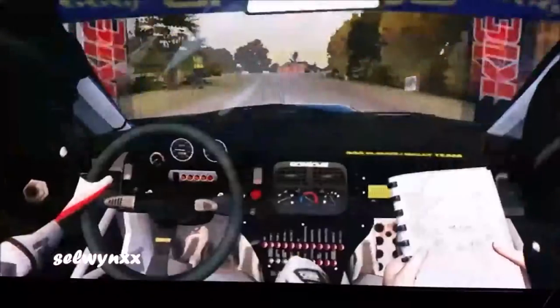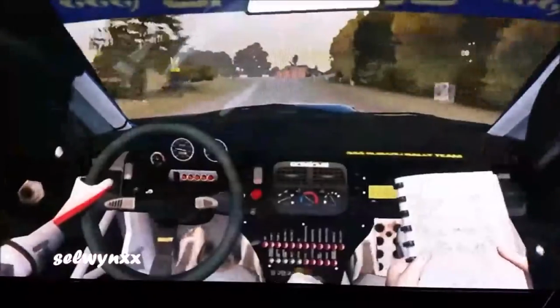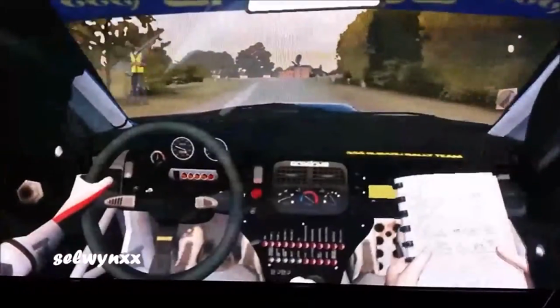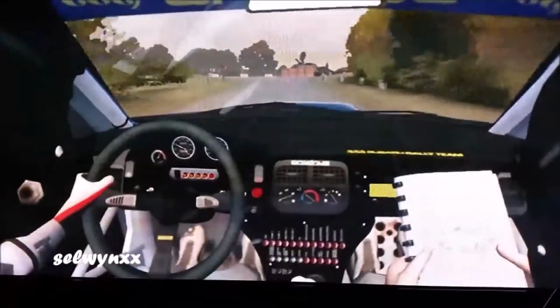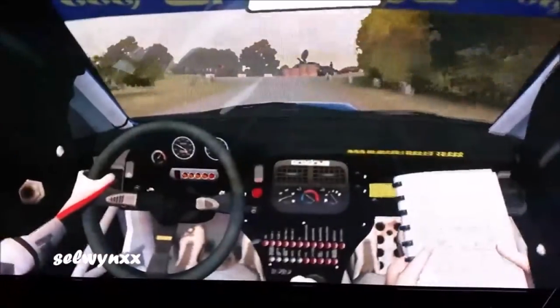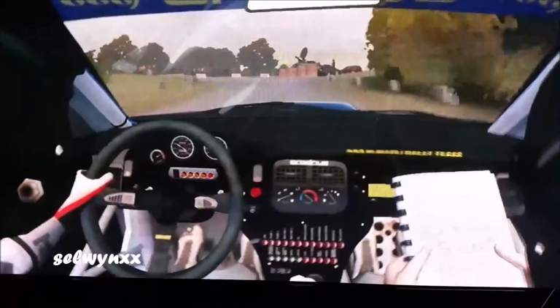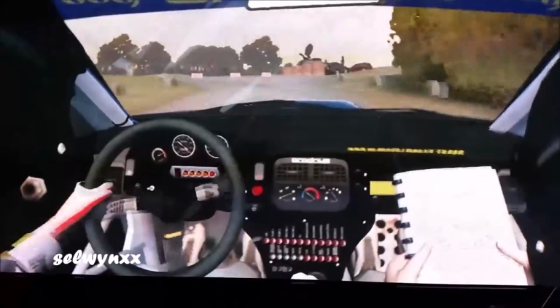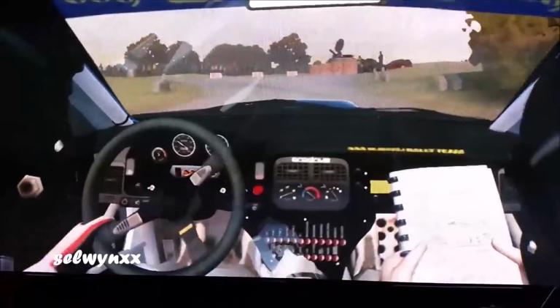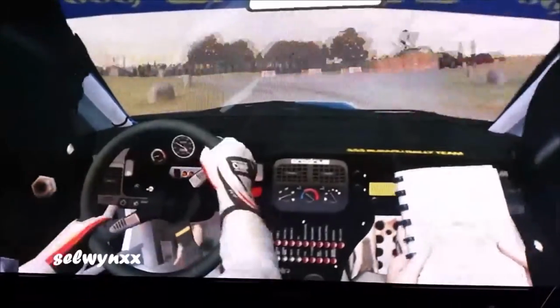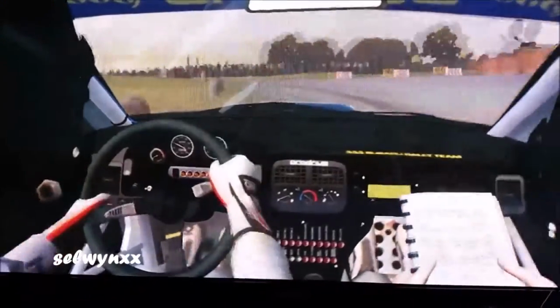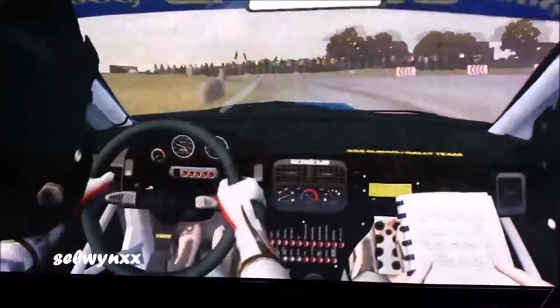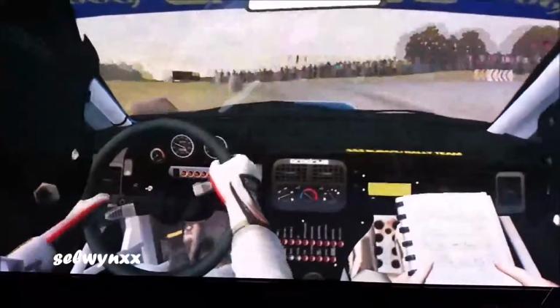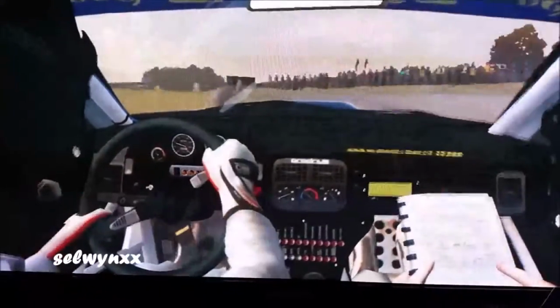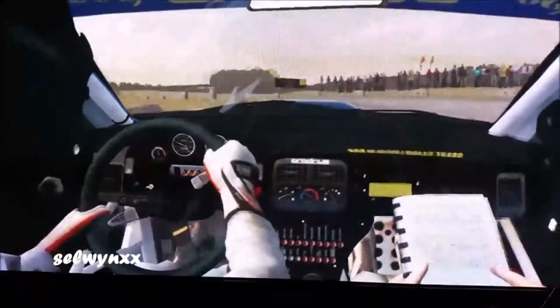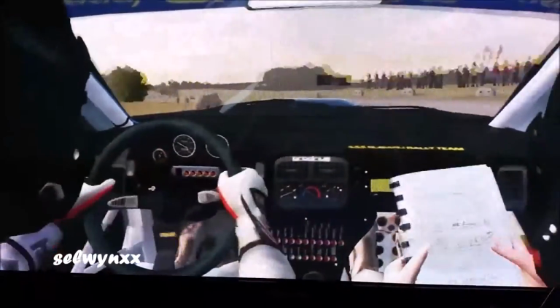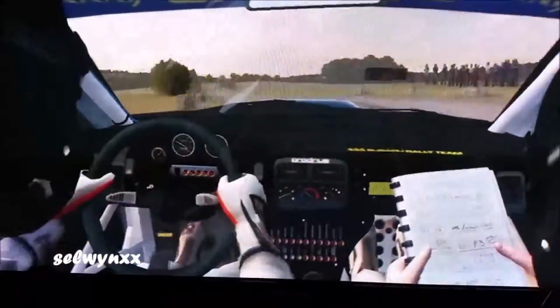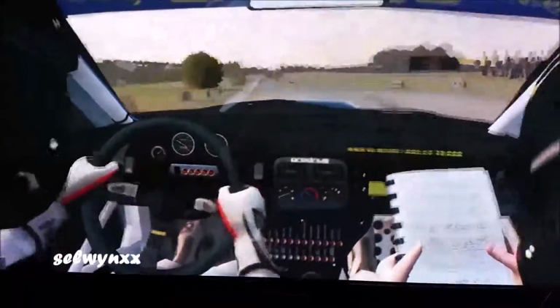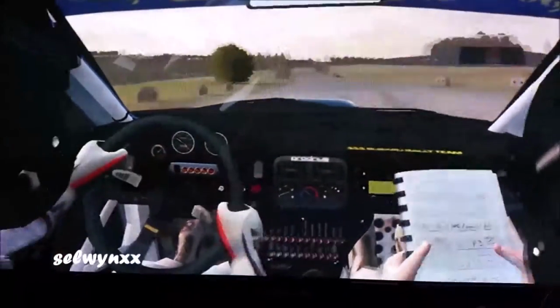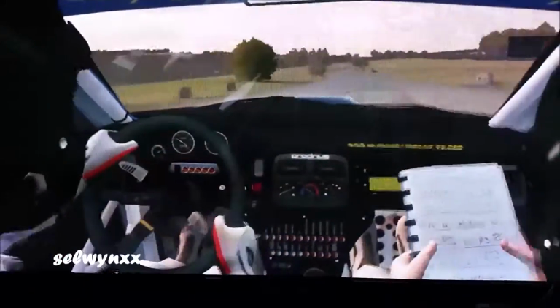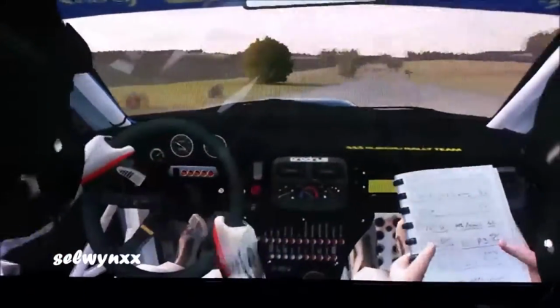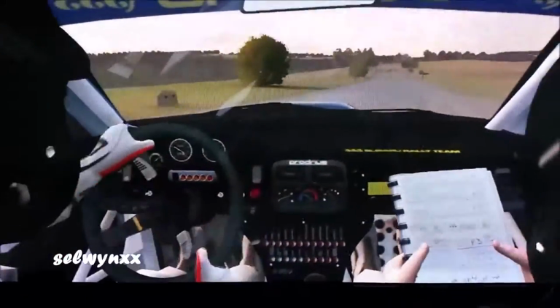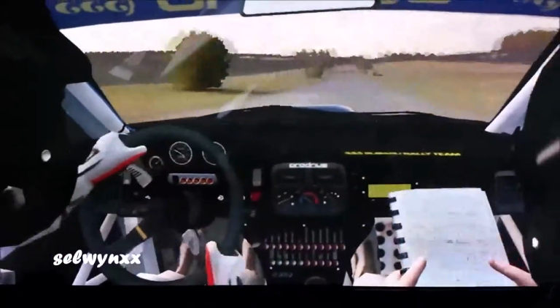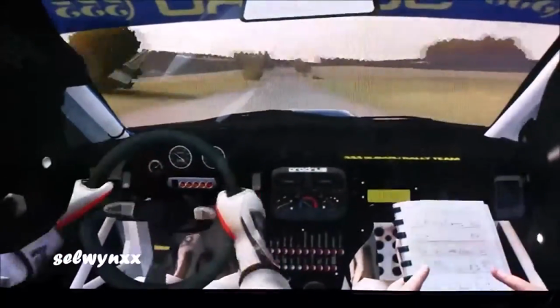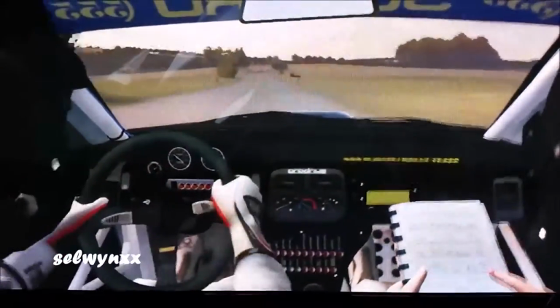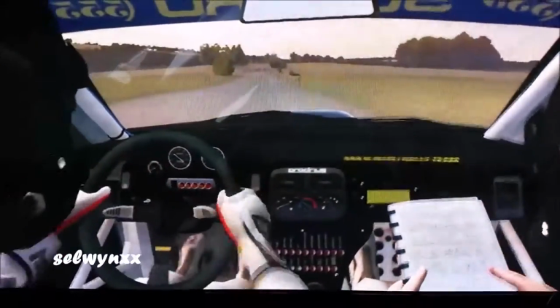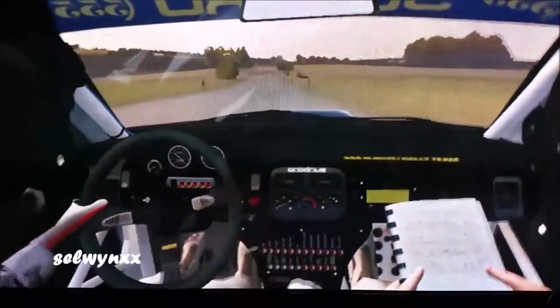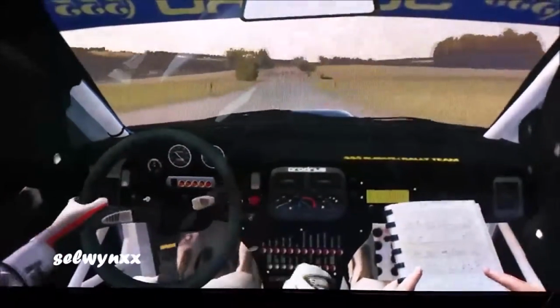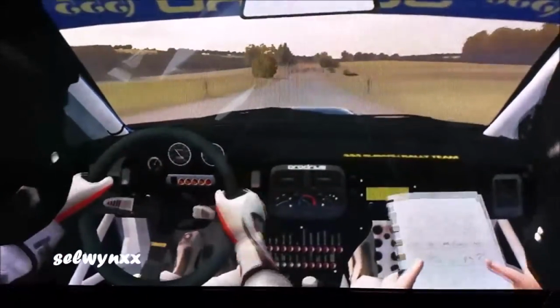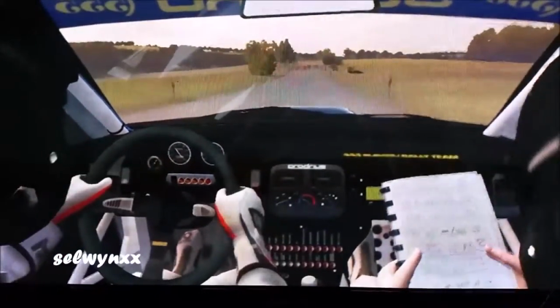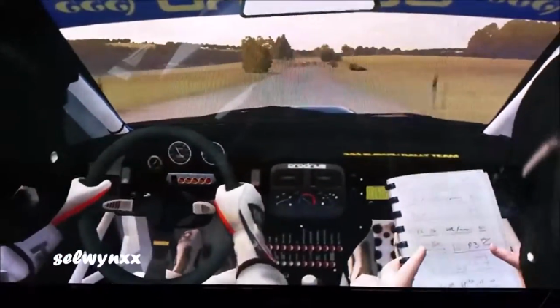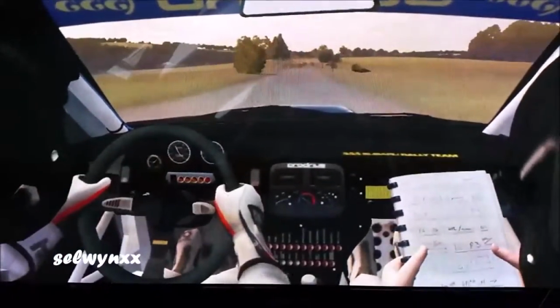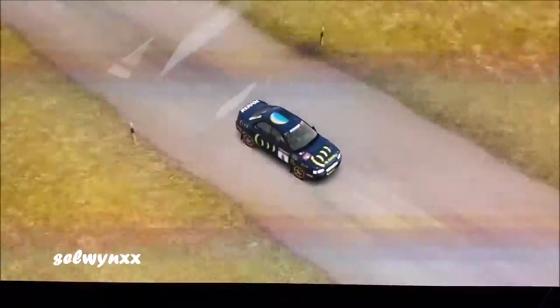Down left one, don't cut, opens, 100. Caution tight chicane, right entry.